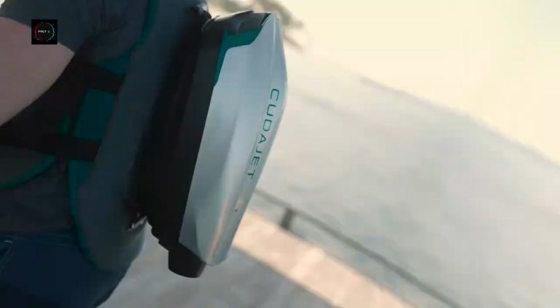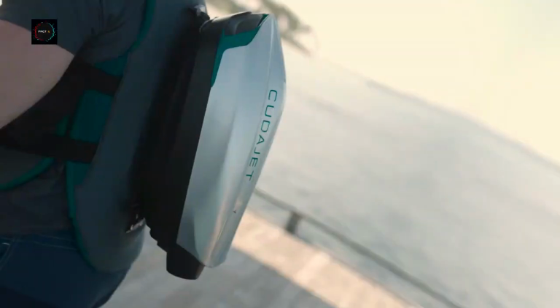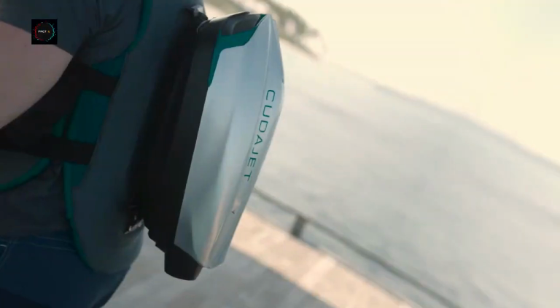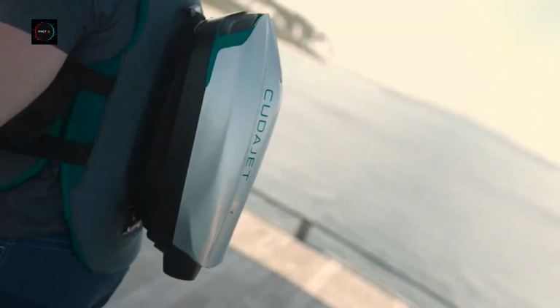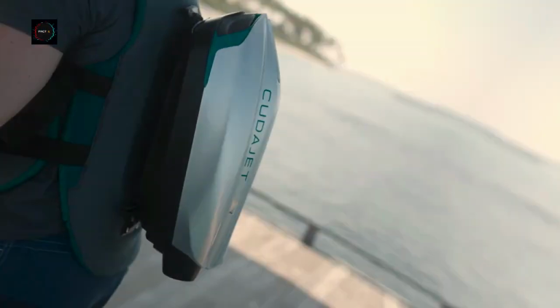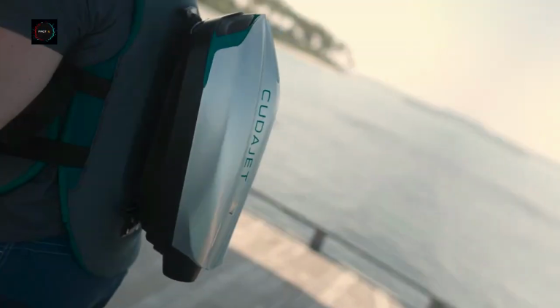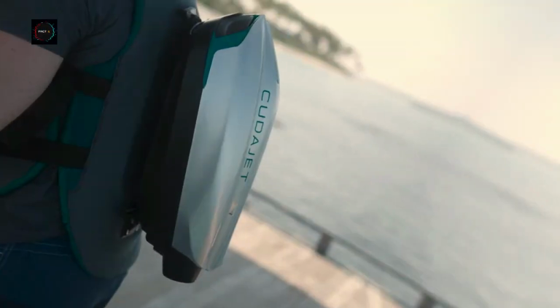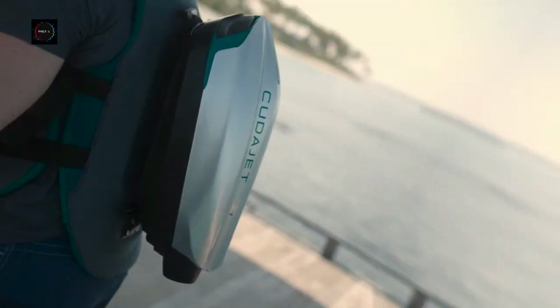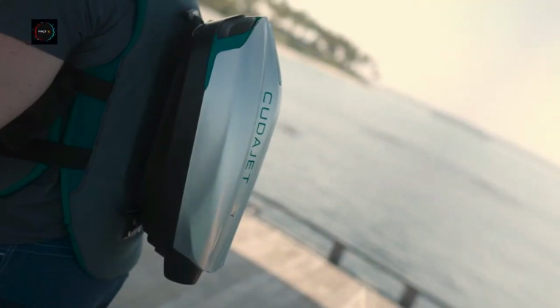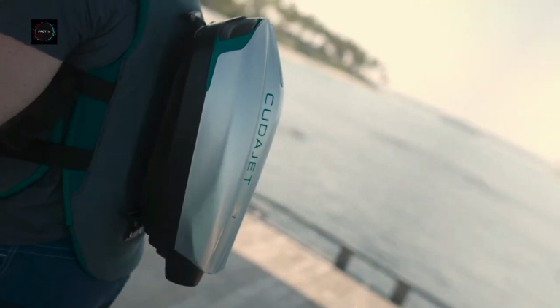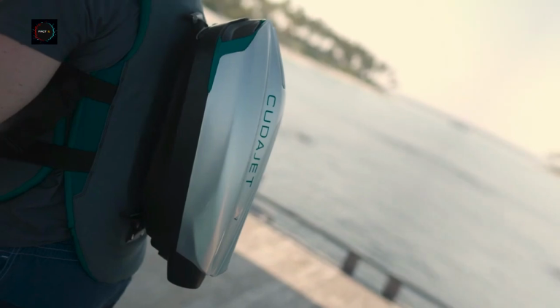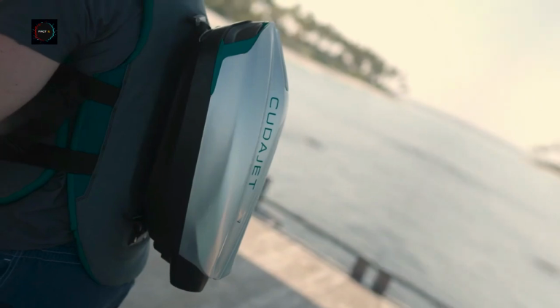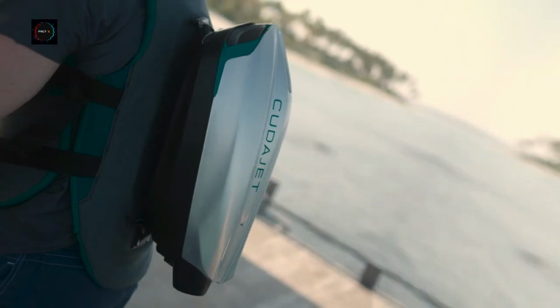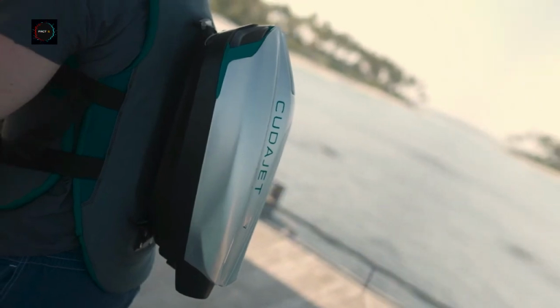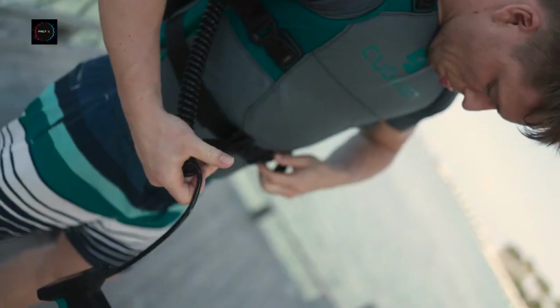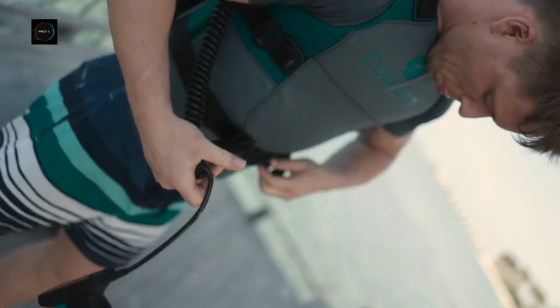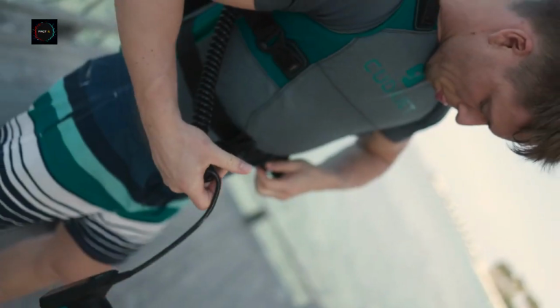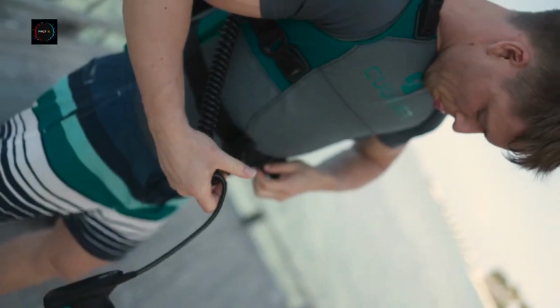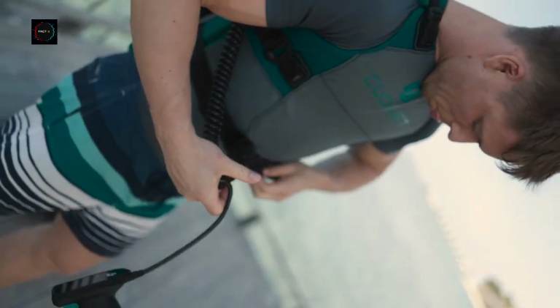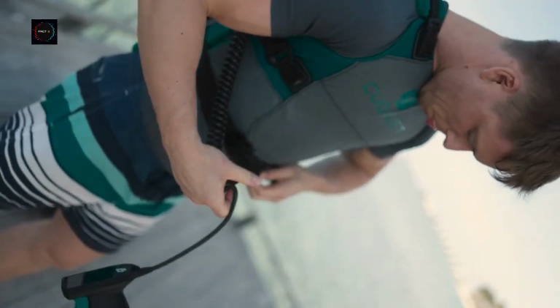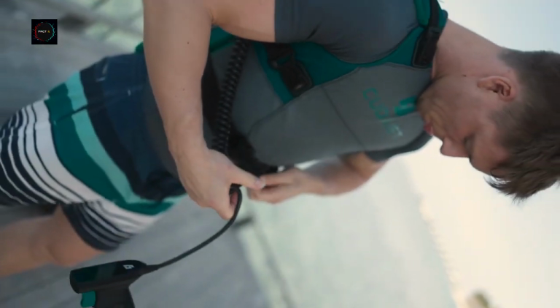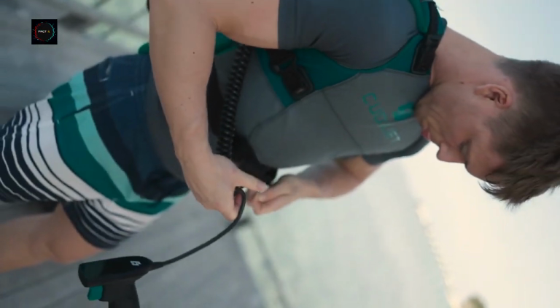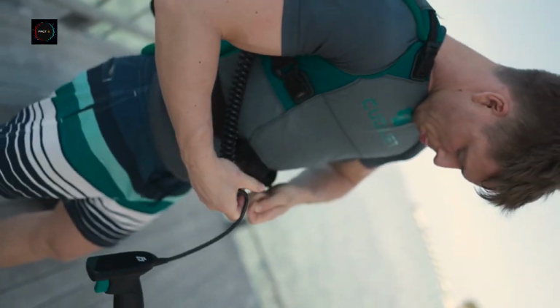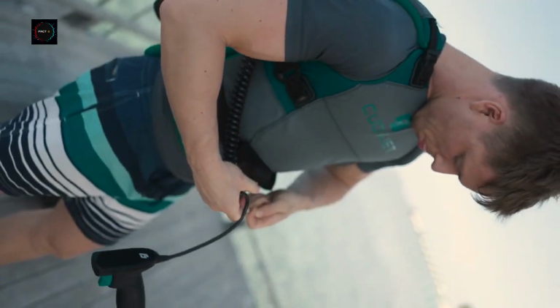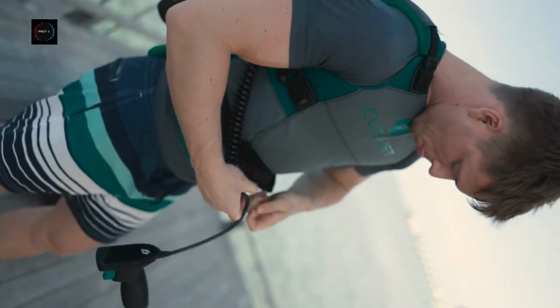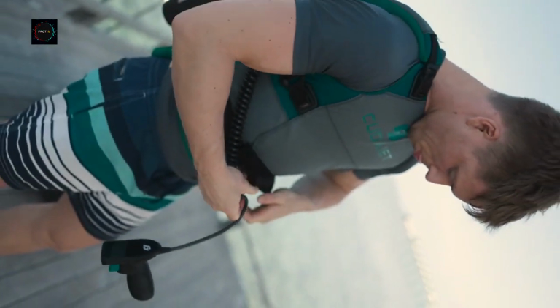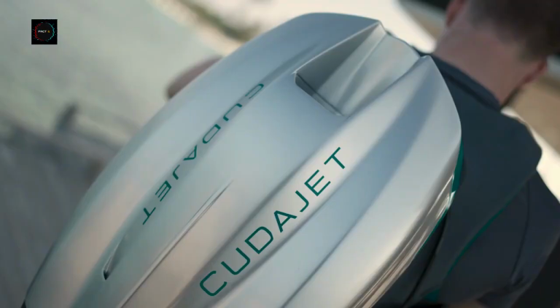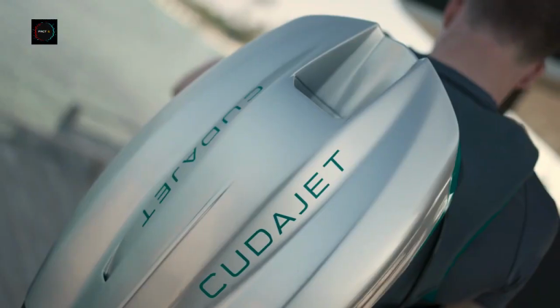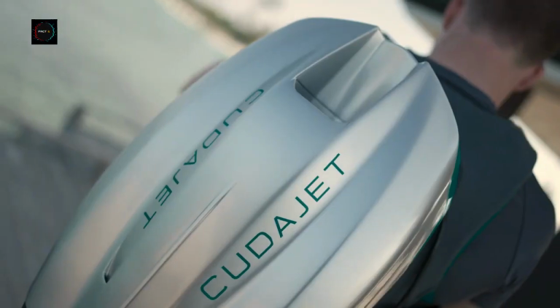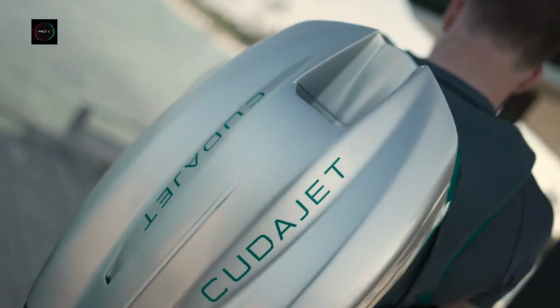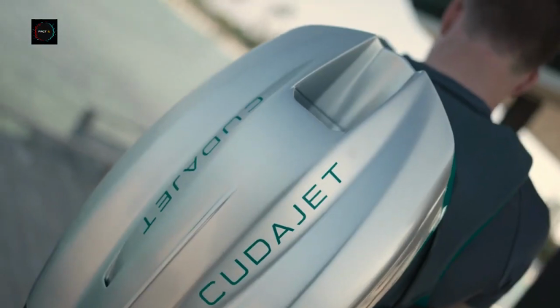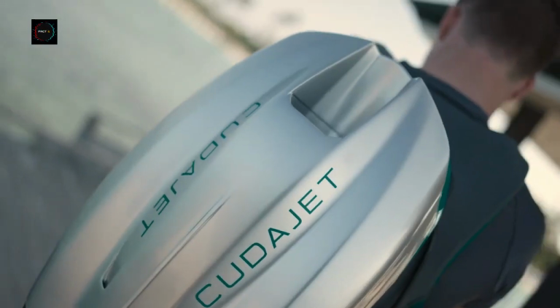Dive into a new world with CUDA Jet, the world's first underwater jetpack.